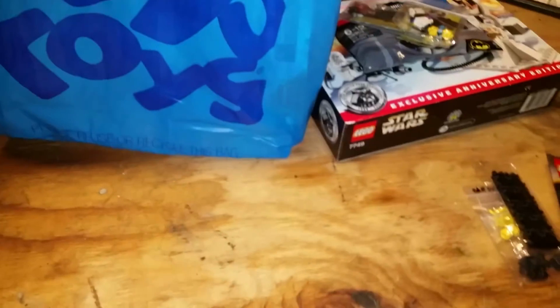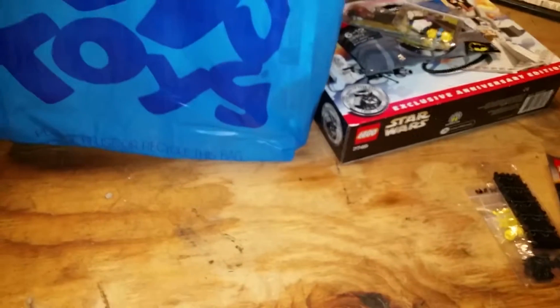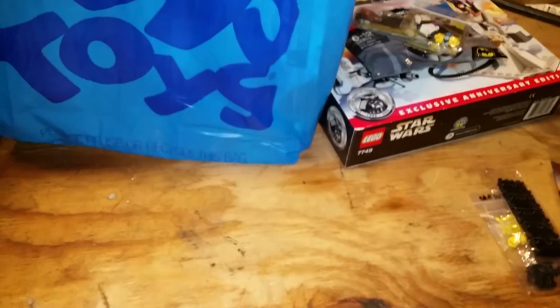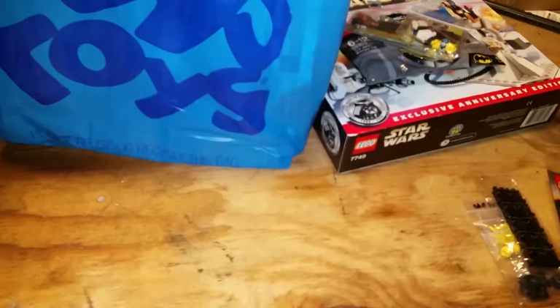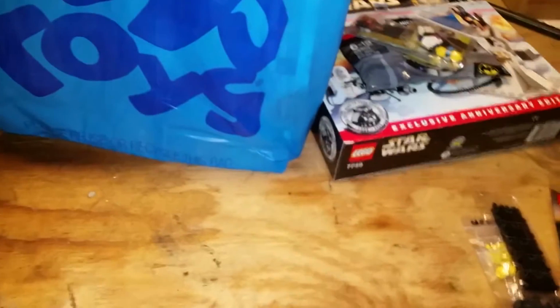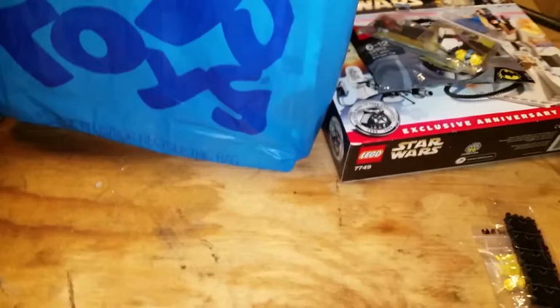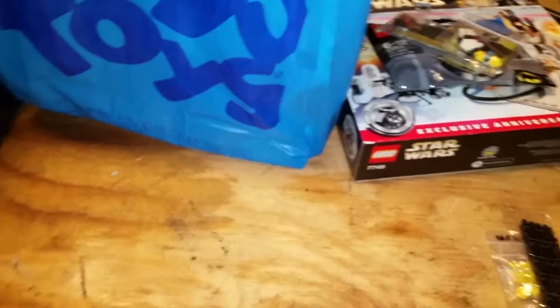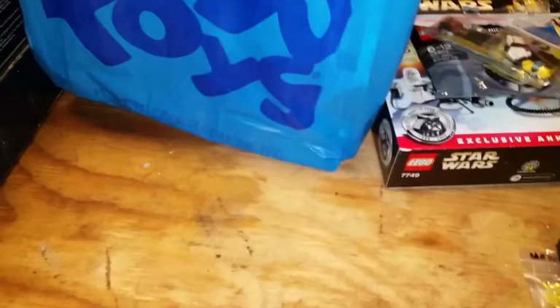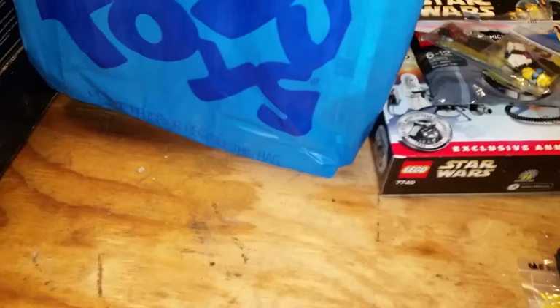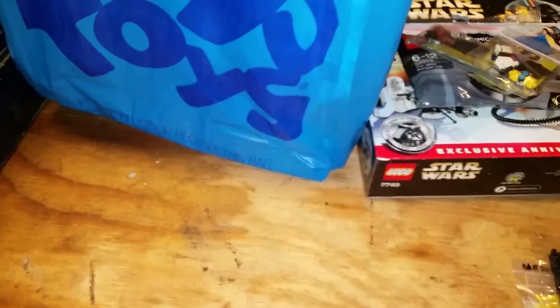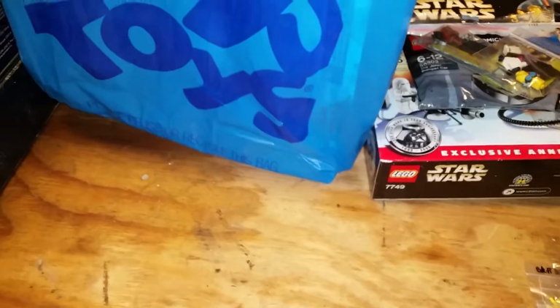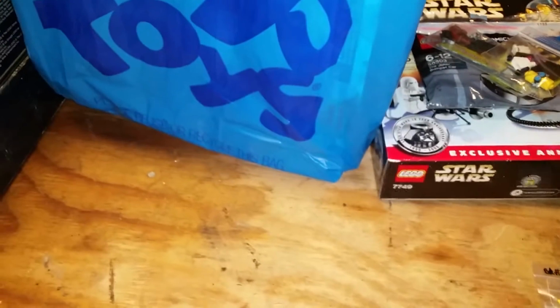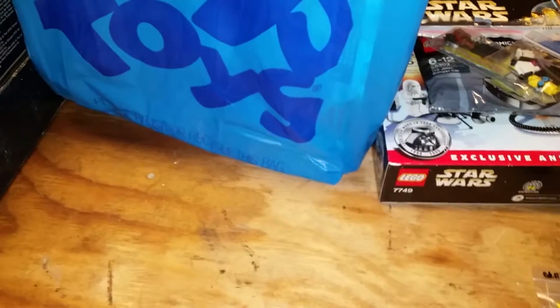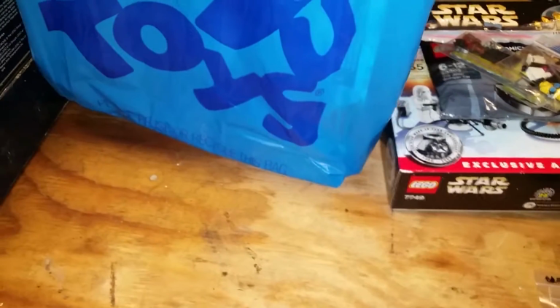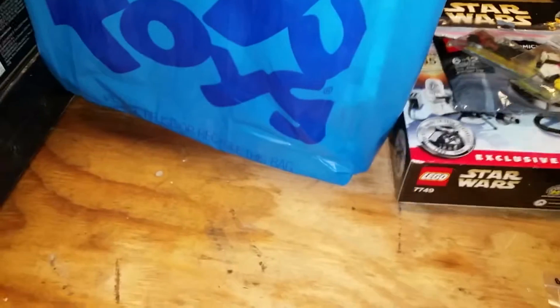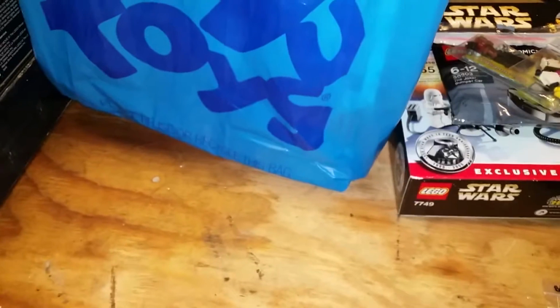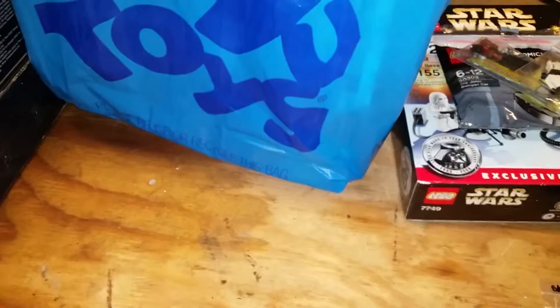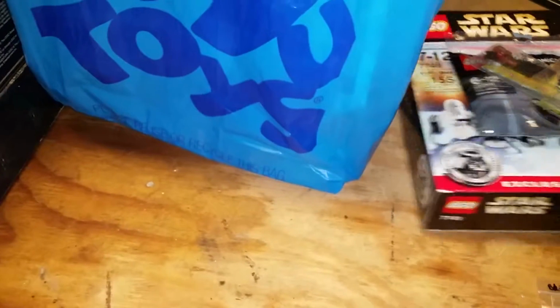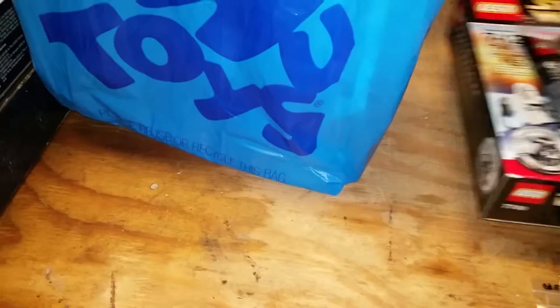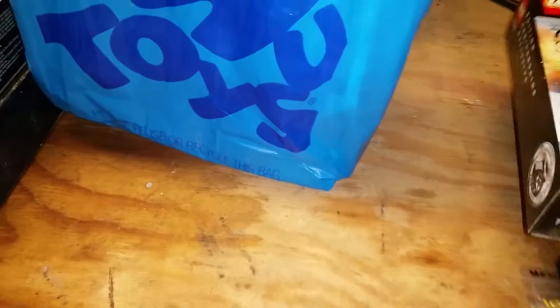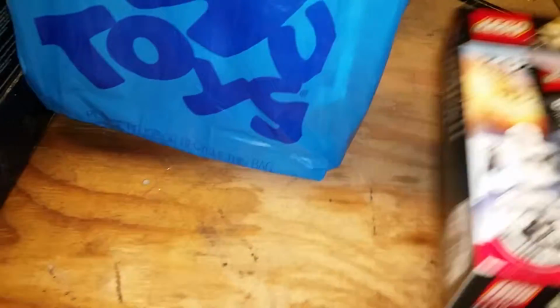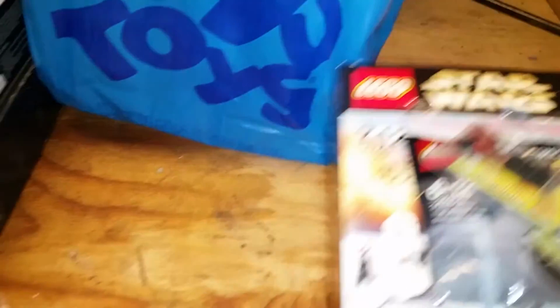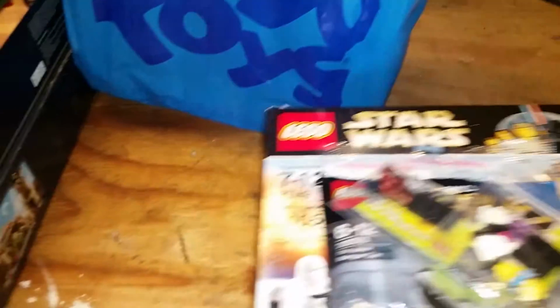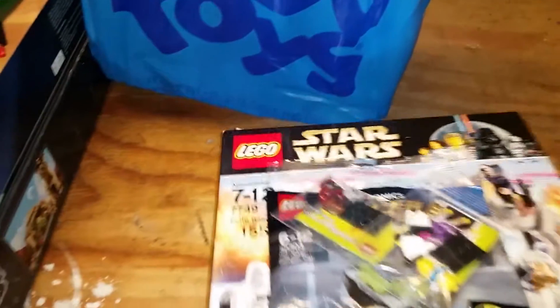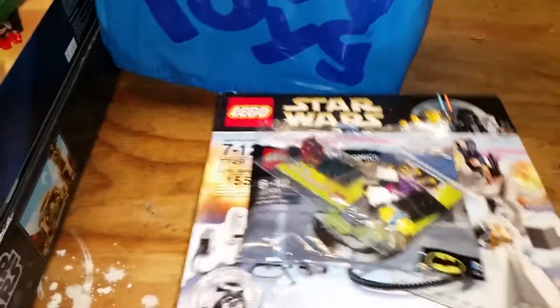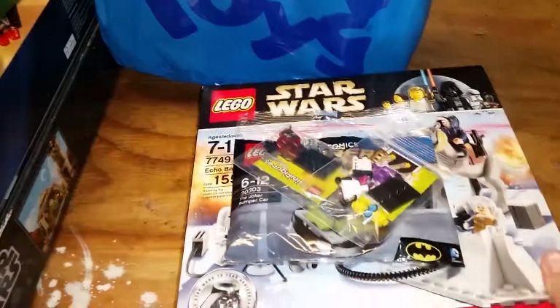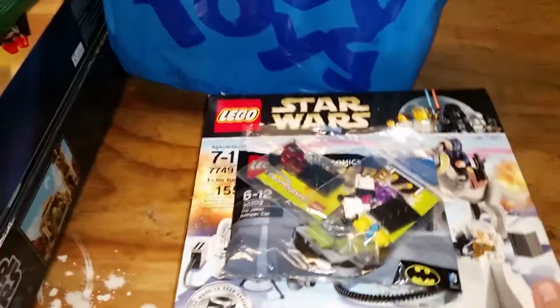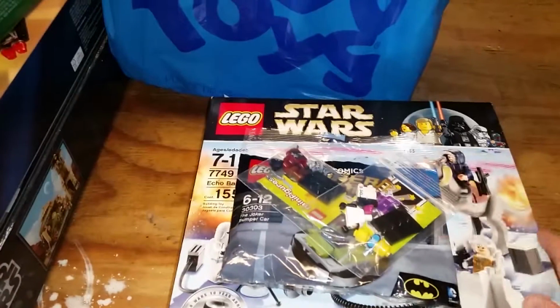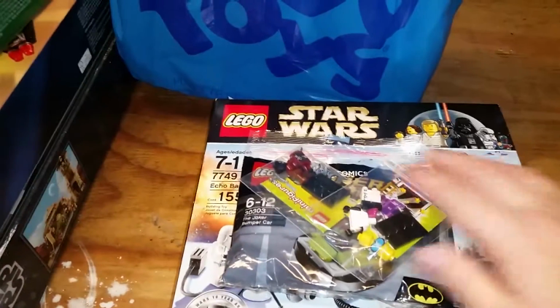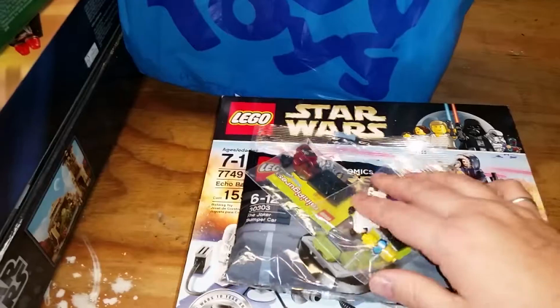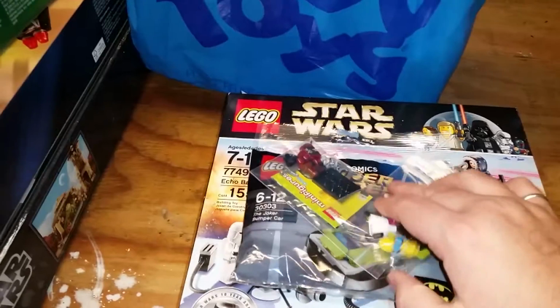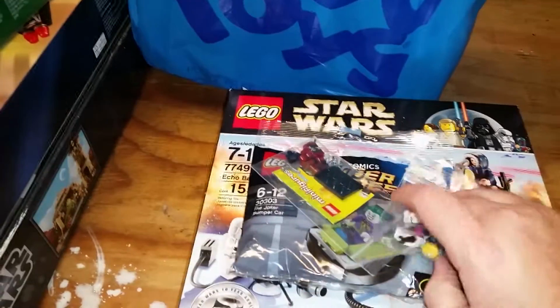Yesterday, which was November 1st, my buddy and I went to a toy show. So these are the things that I picked up there.